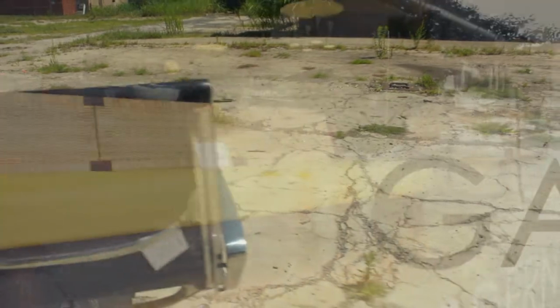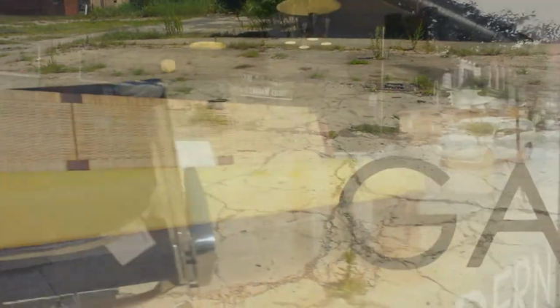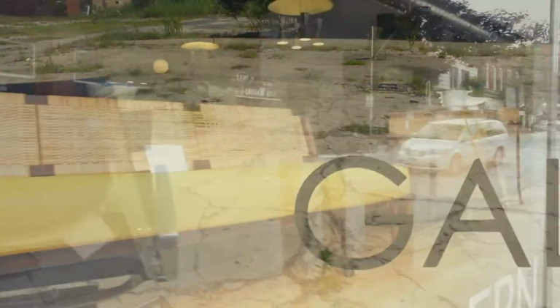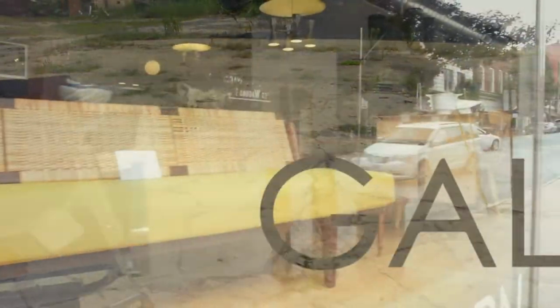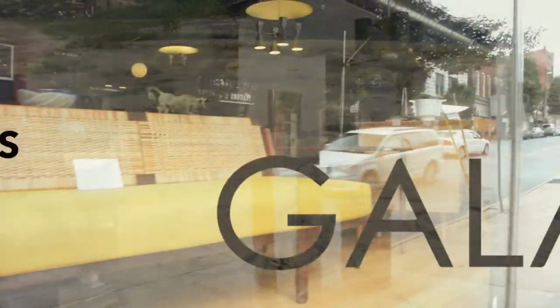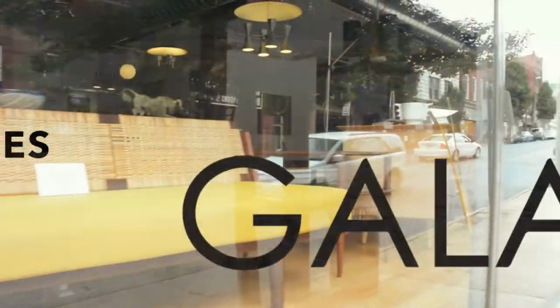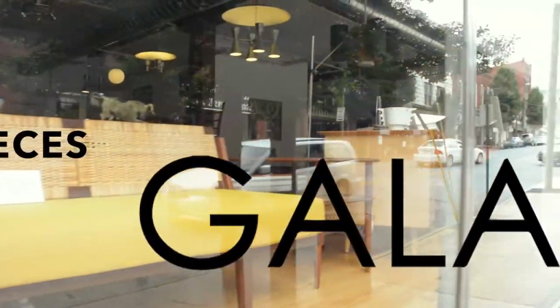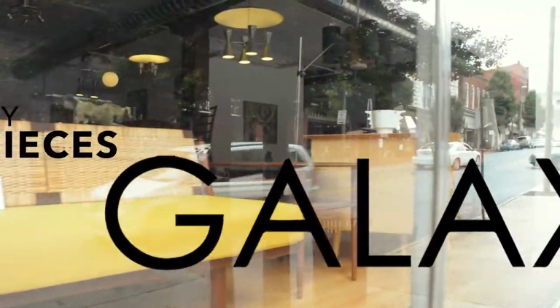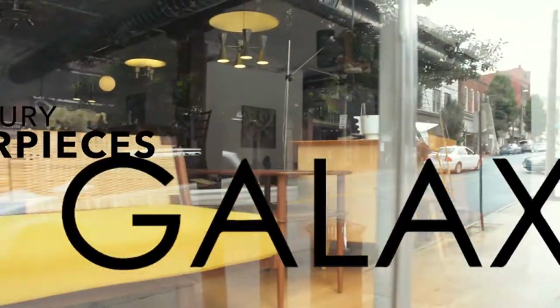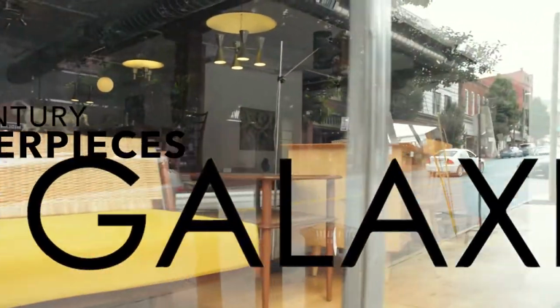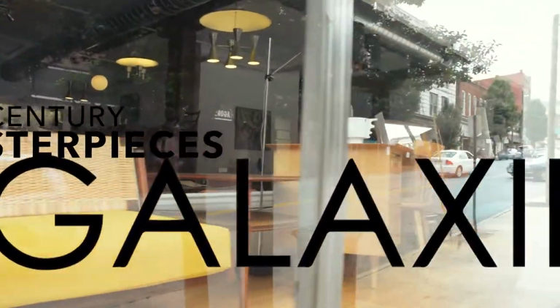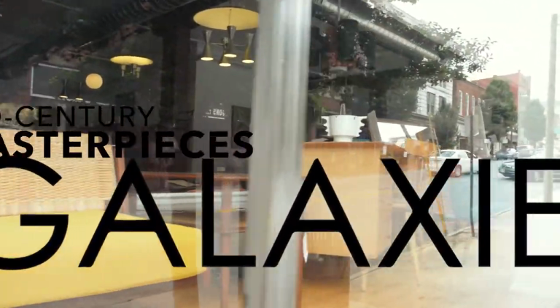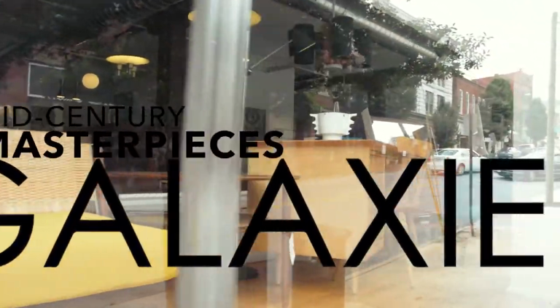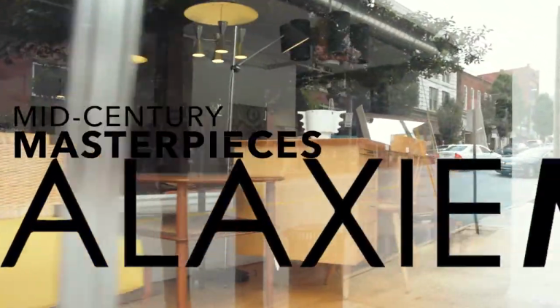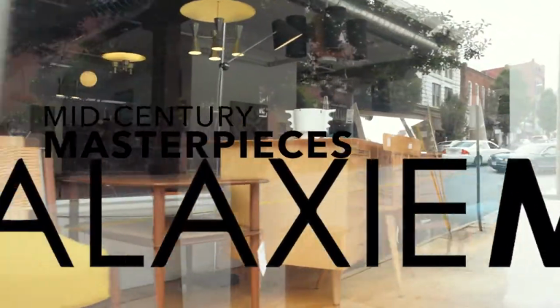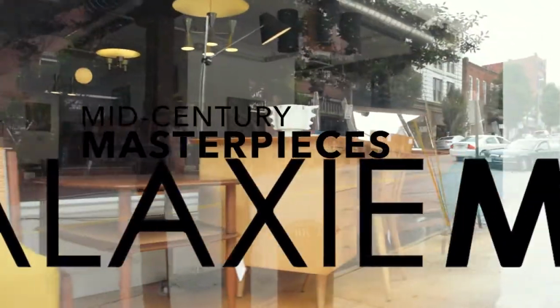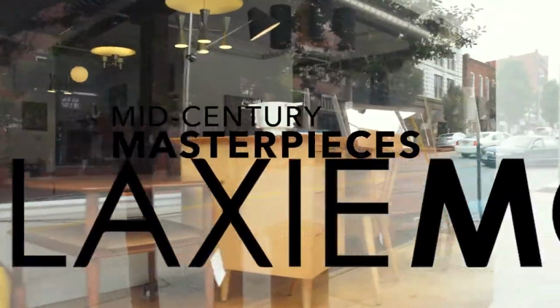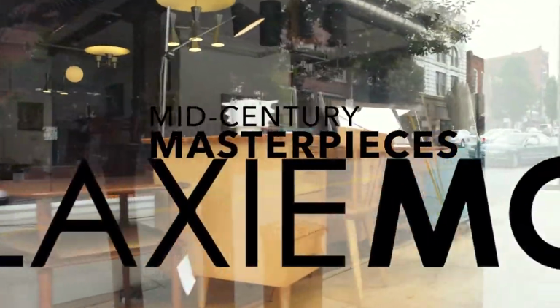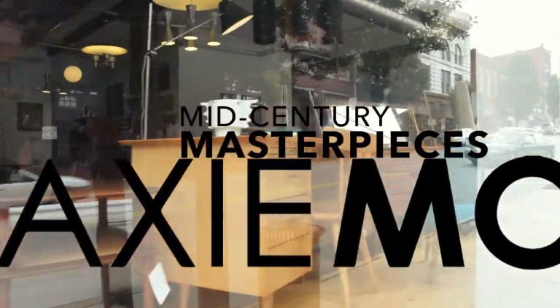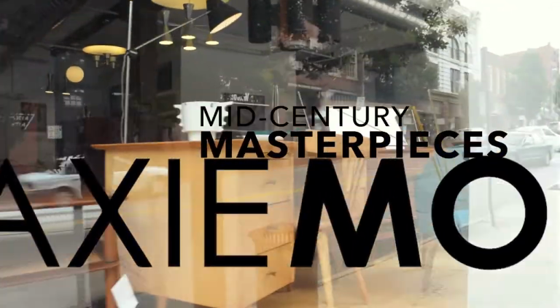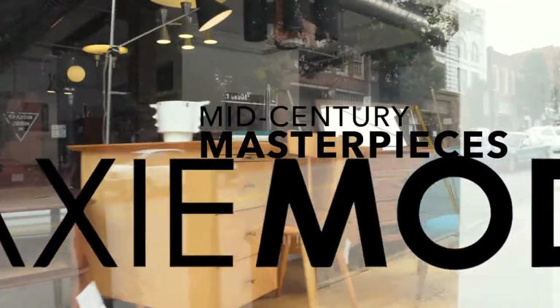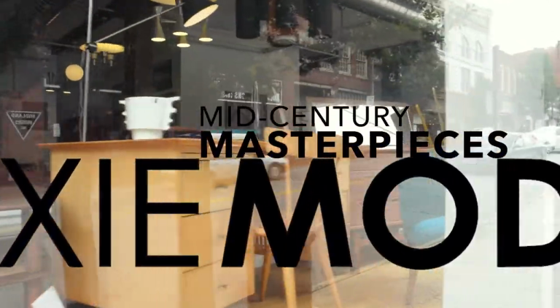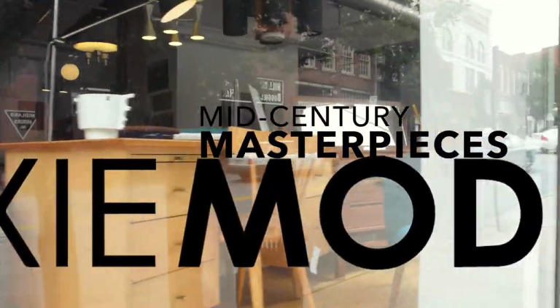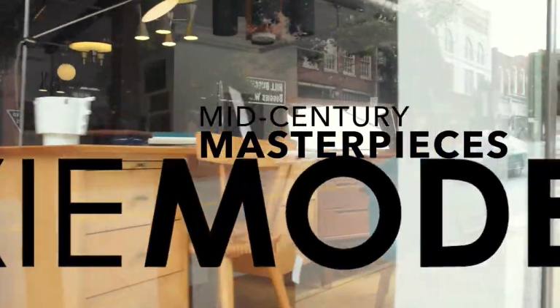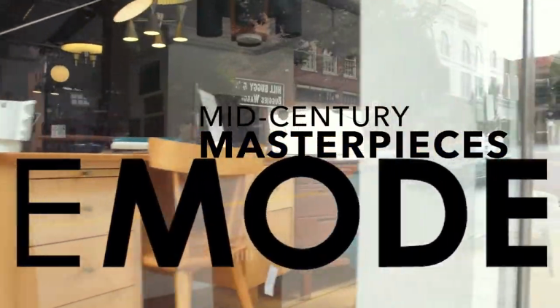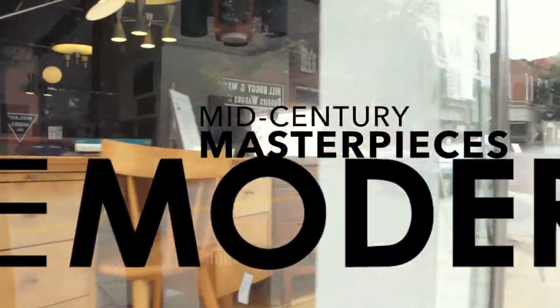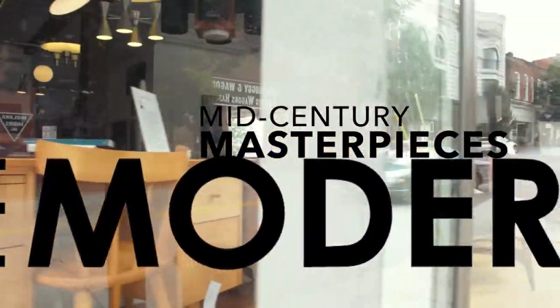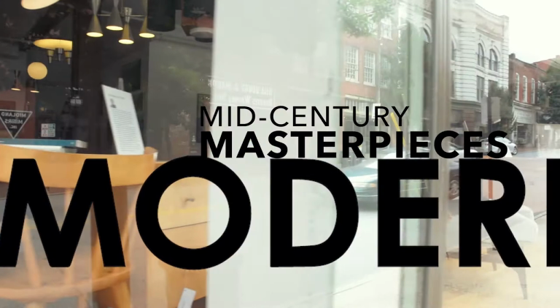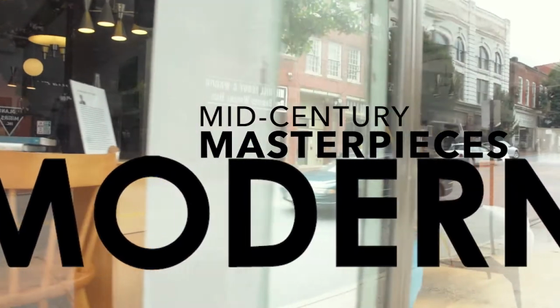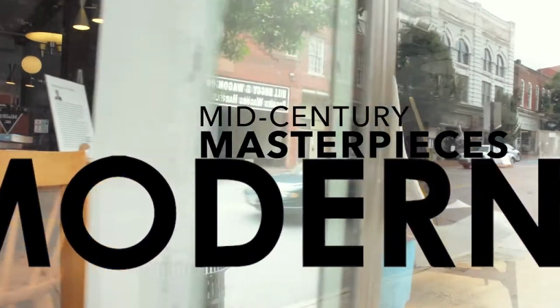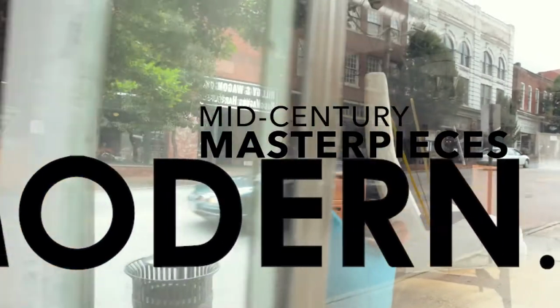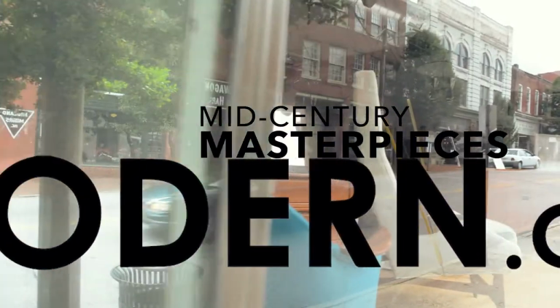View this and other mid-century masterpieces at galaxymodern.com.